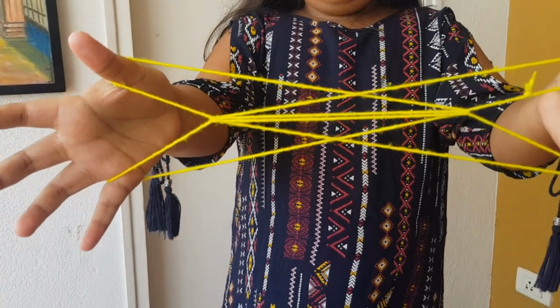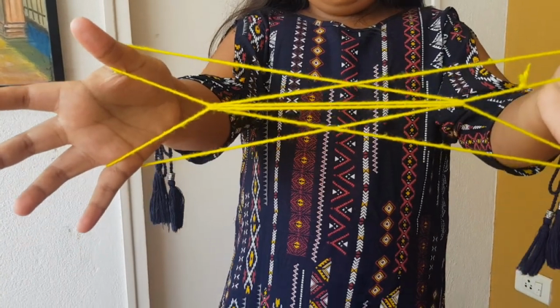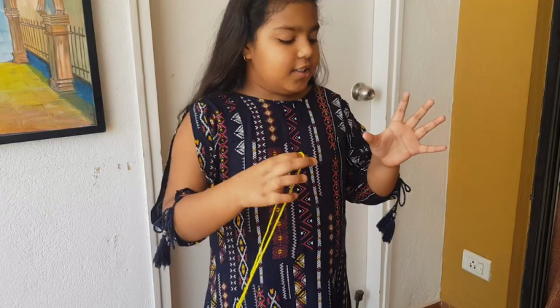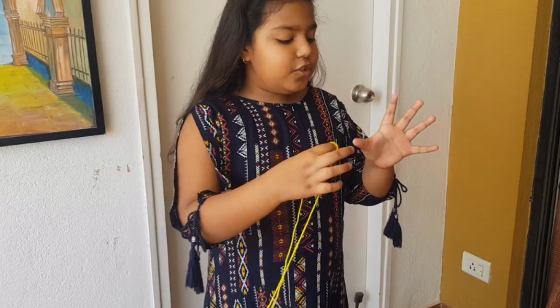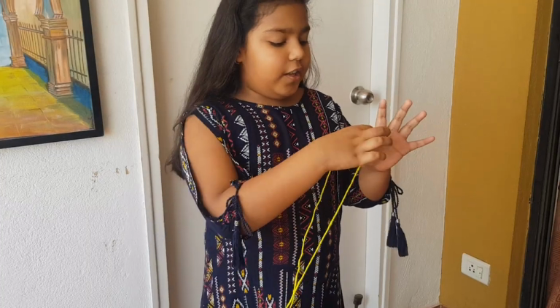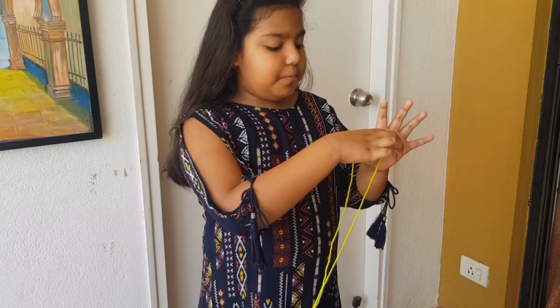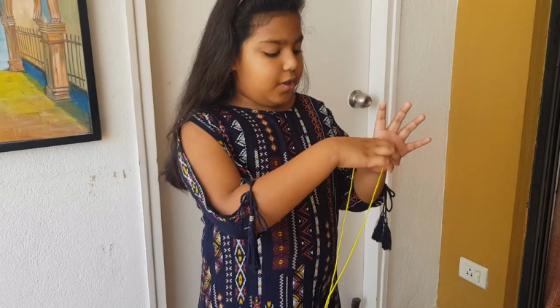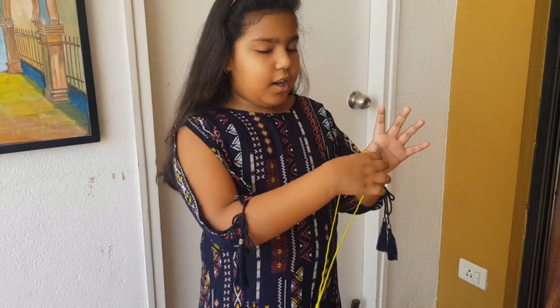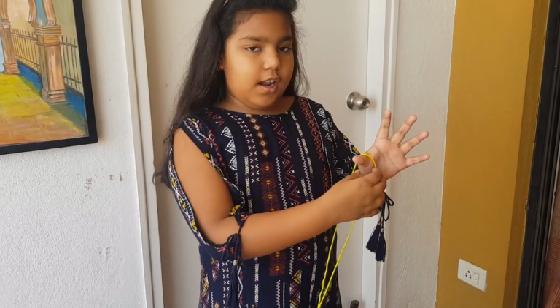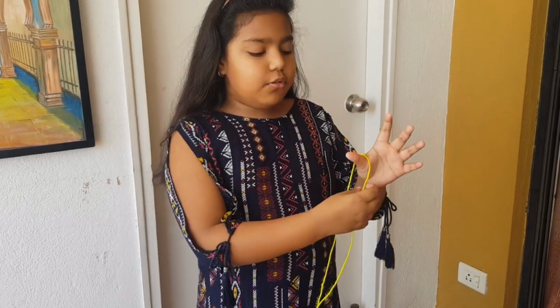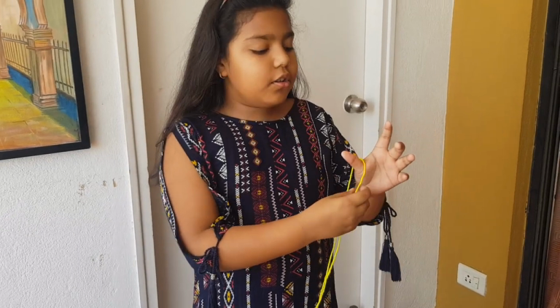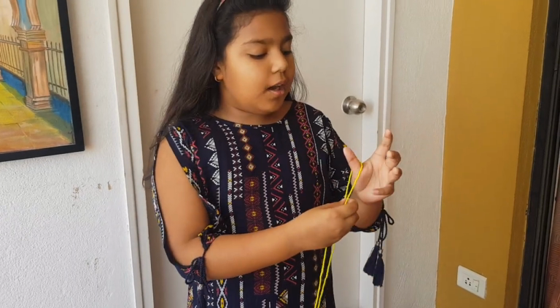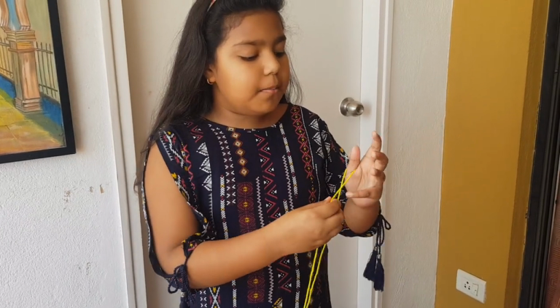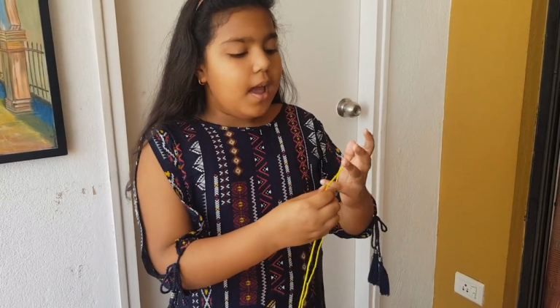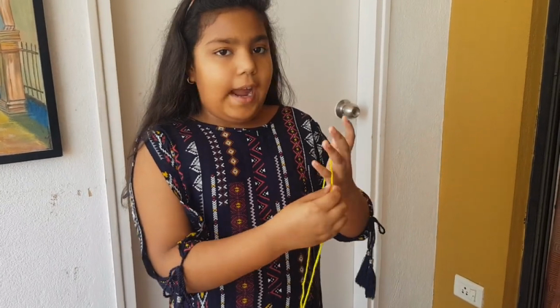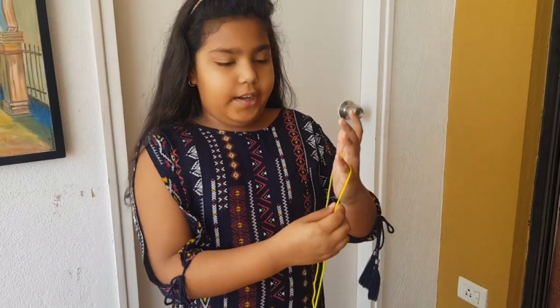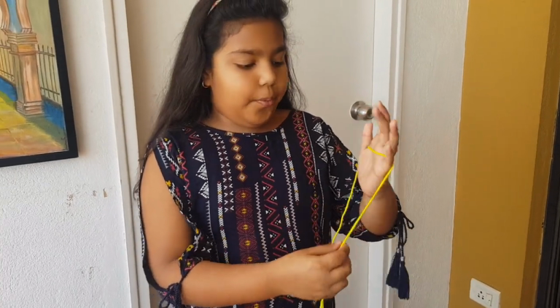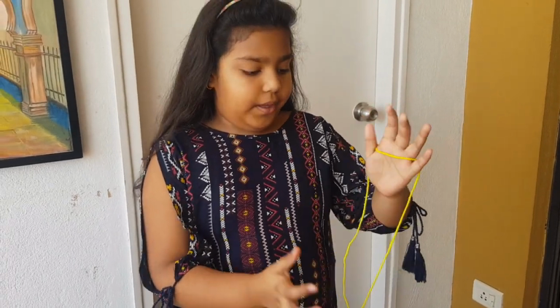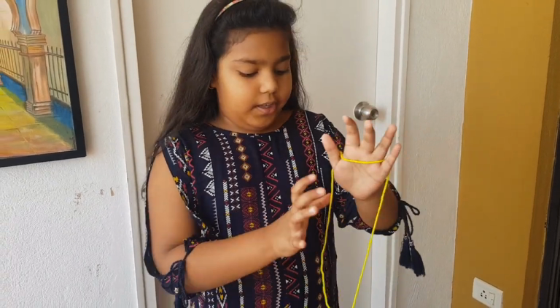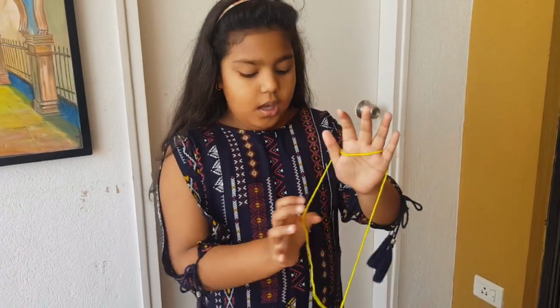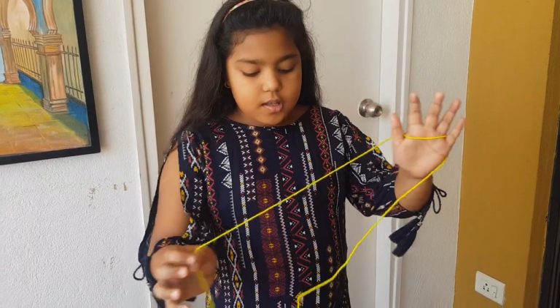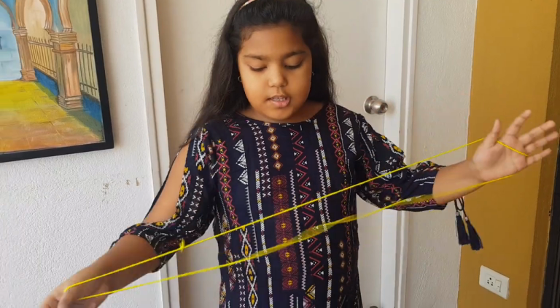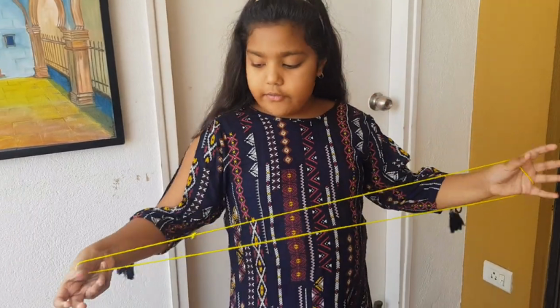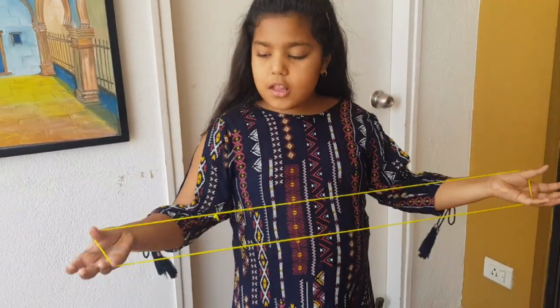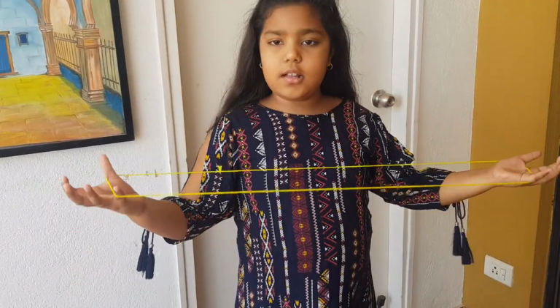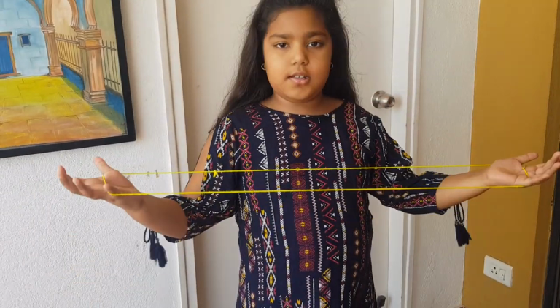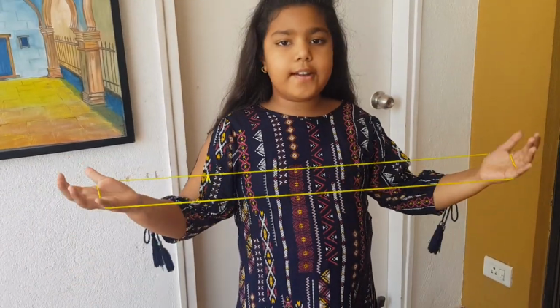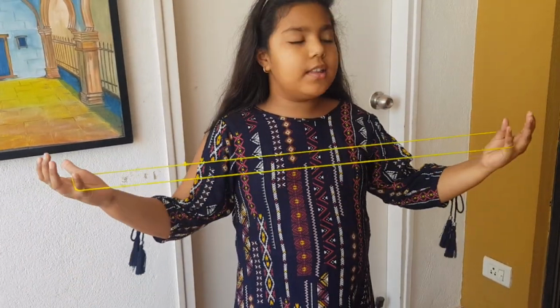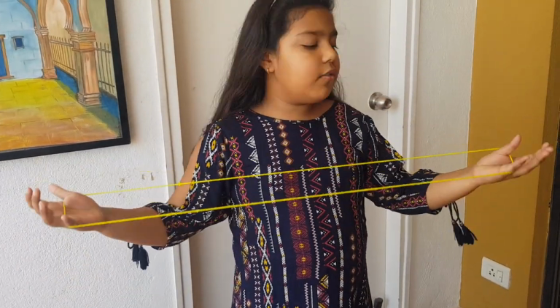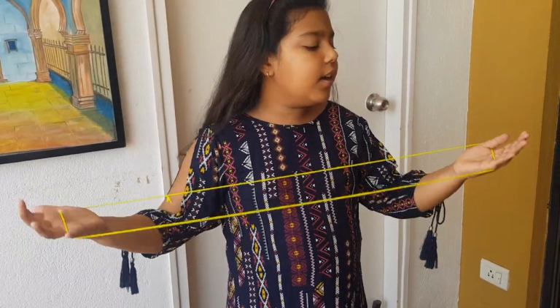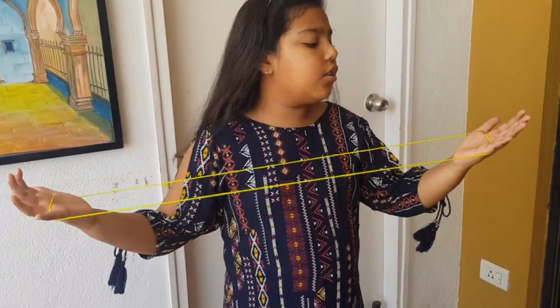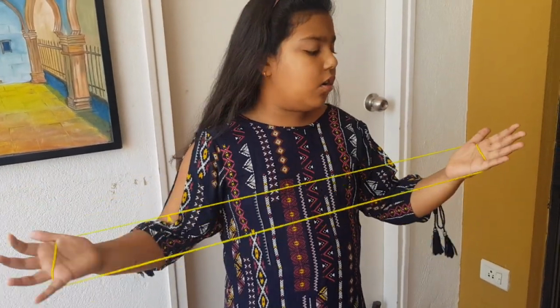Put the string around your thumb and your pinky. Same with the other side, without any cross.